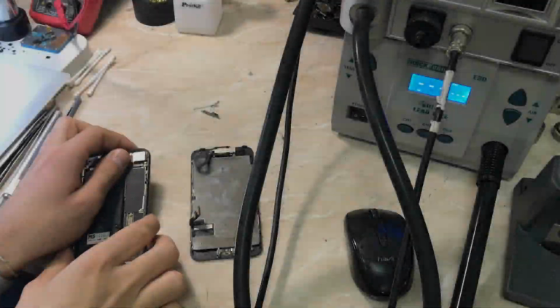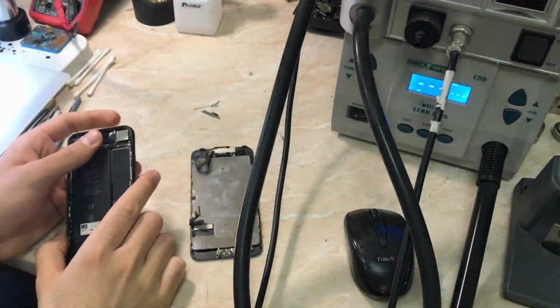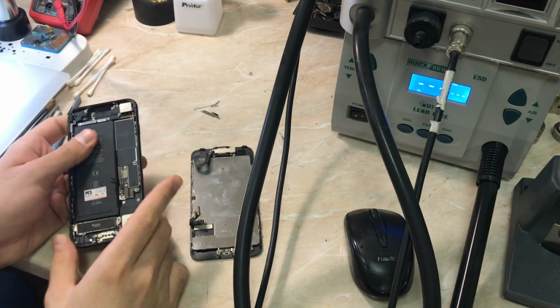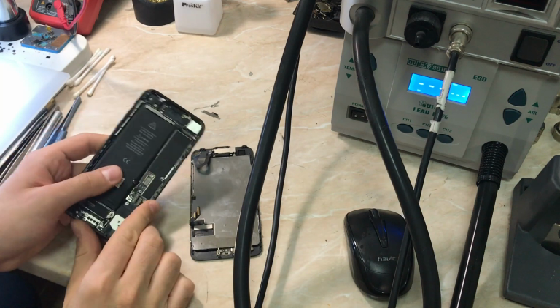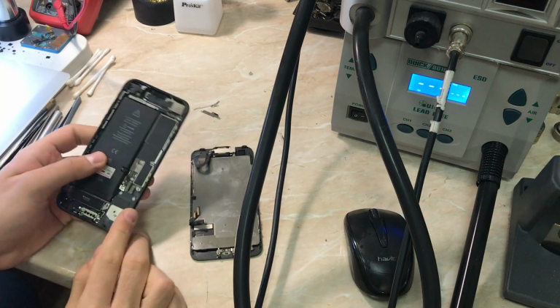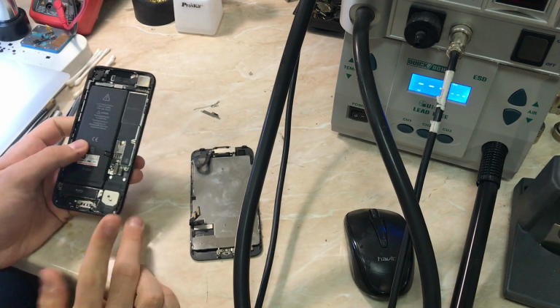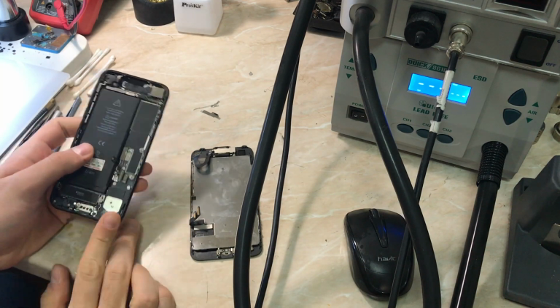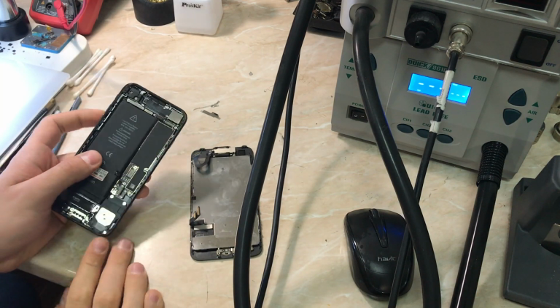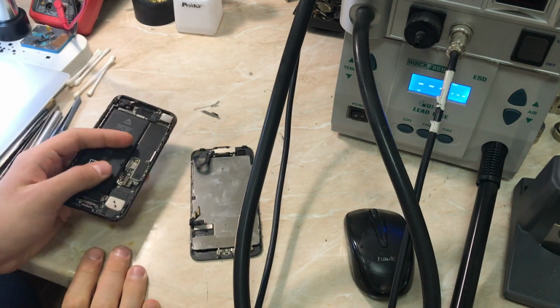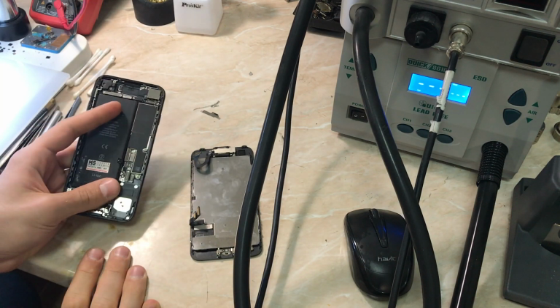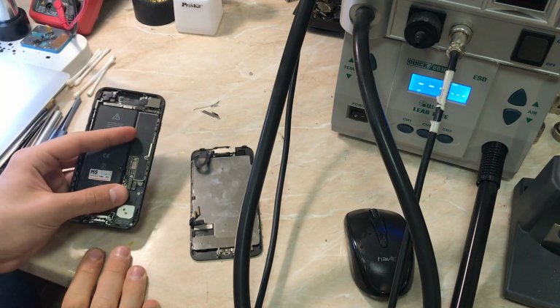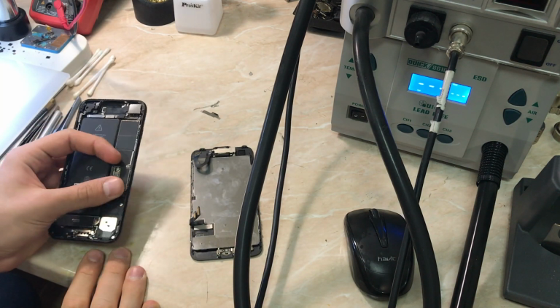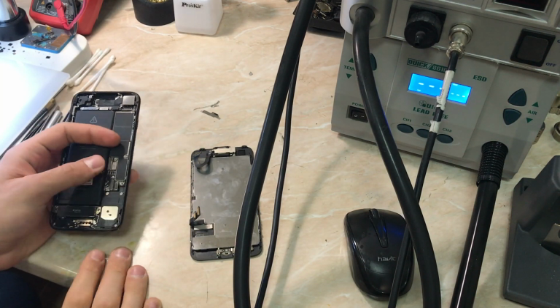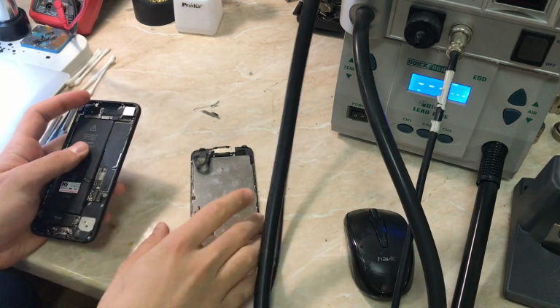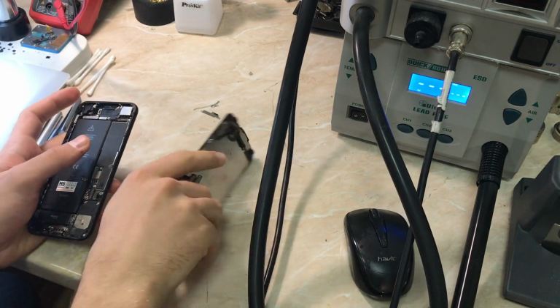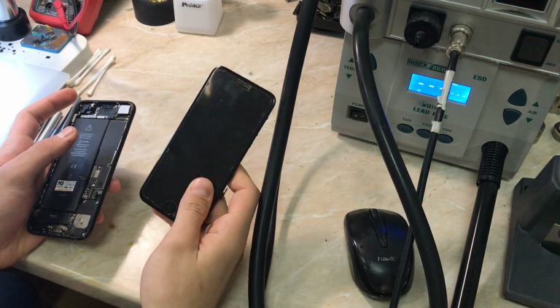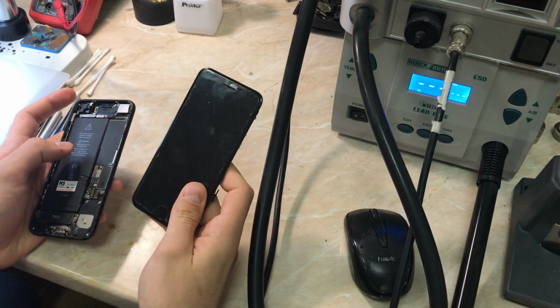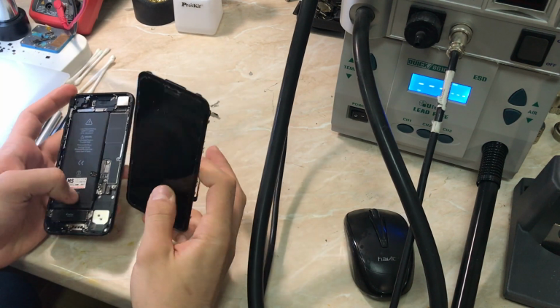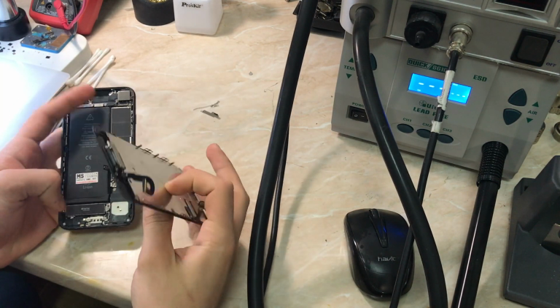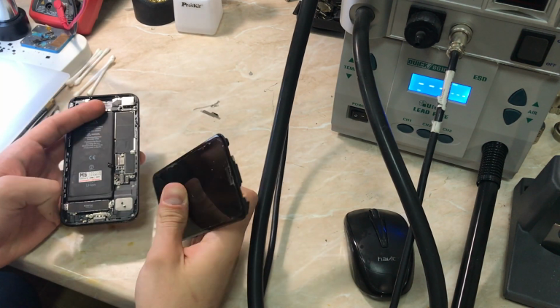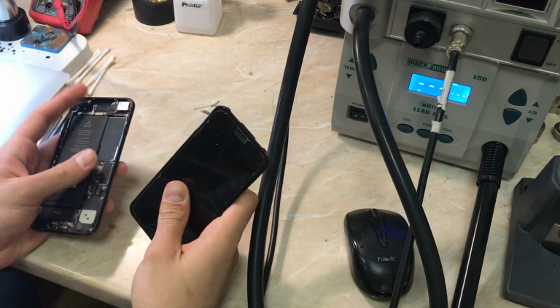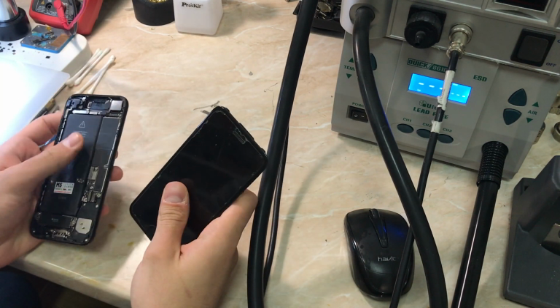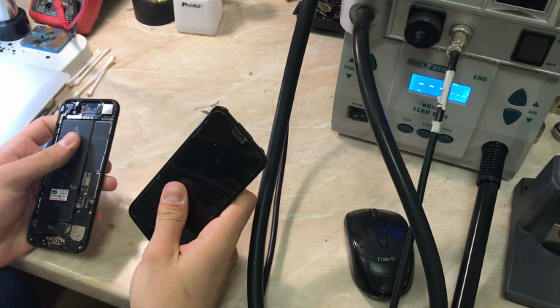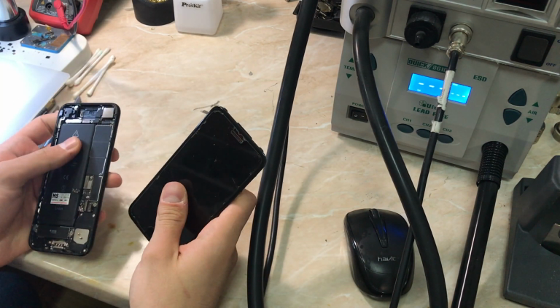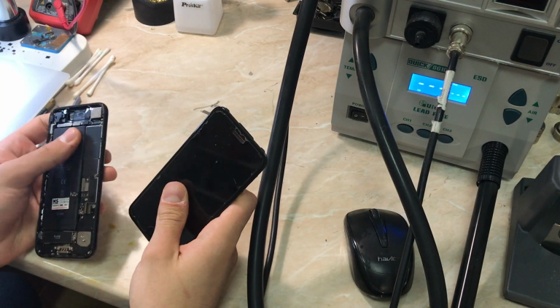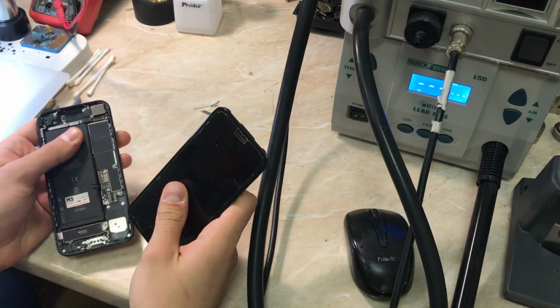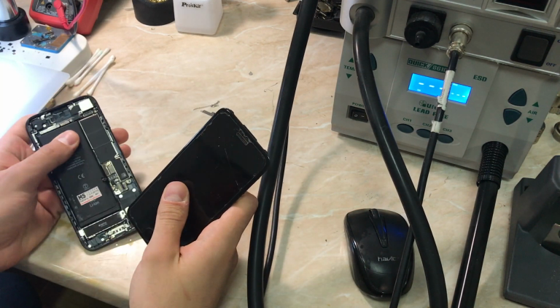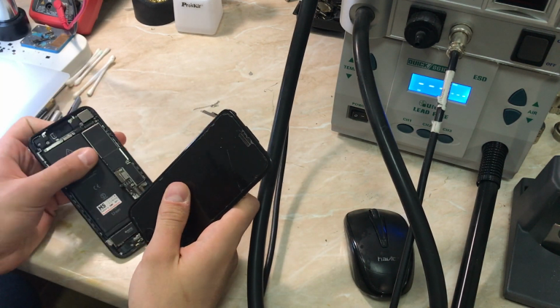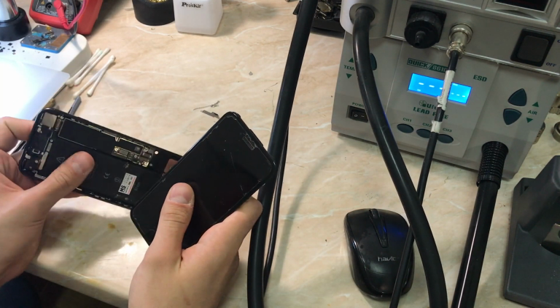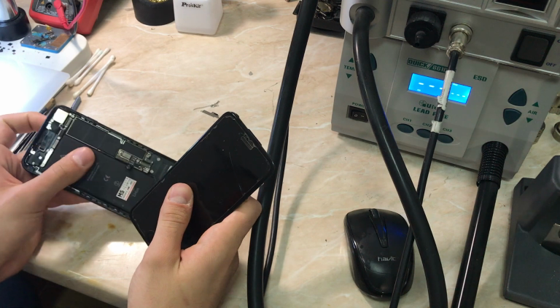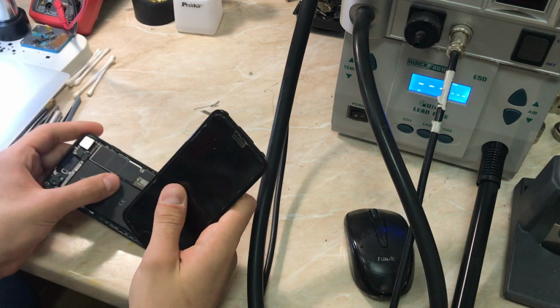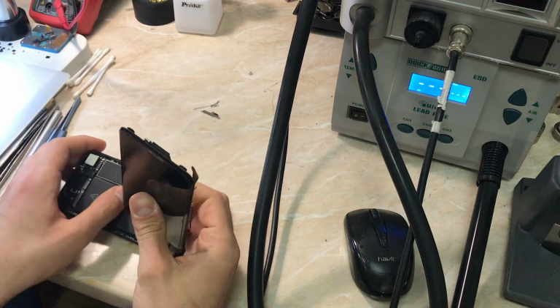Hello everyone and welcome back to another repair video on the channel. My name is Antoine and in today's video we have an iPhone 7 stuck in DFU mode.